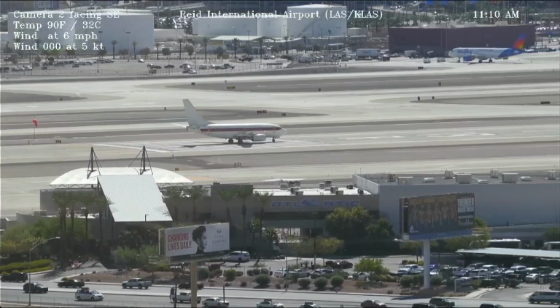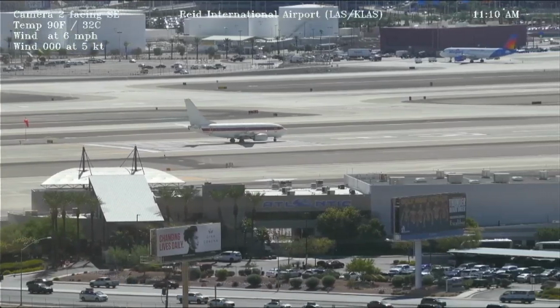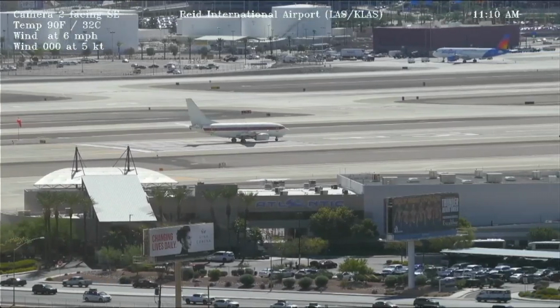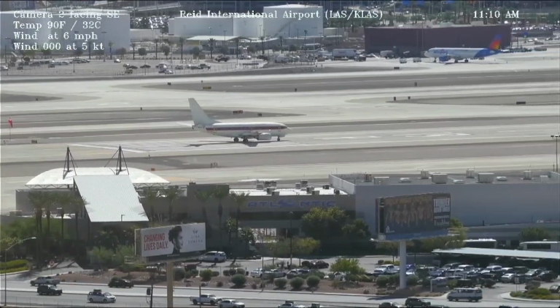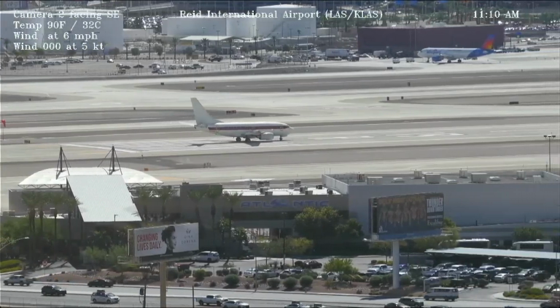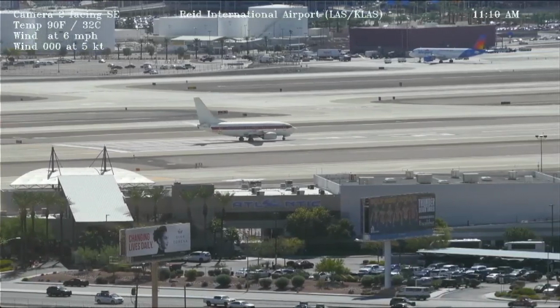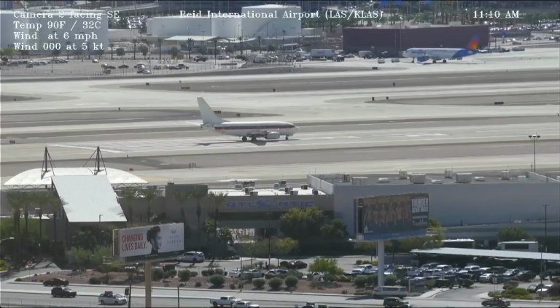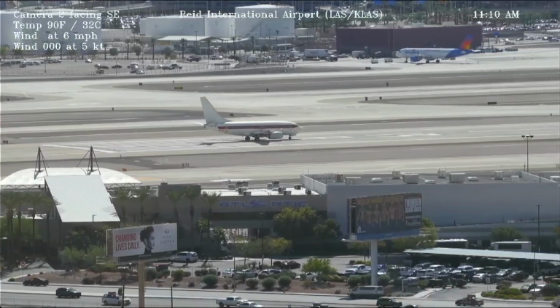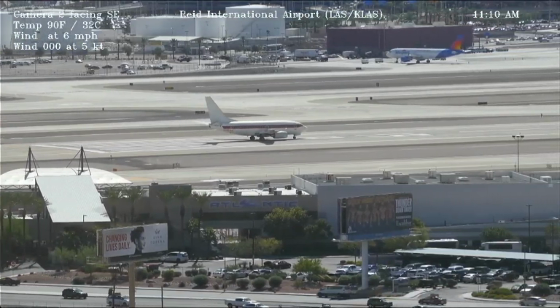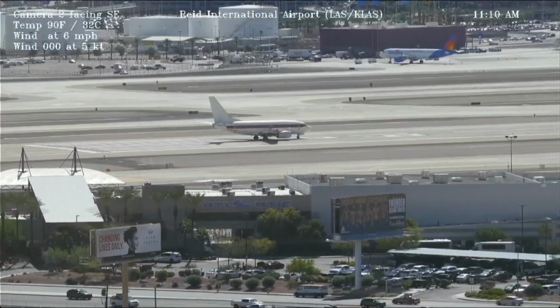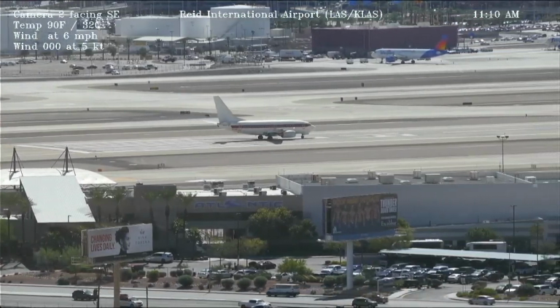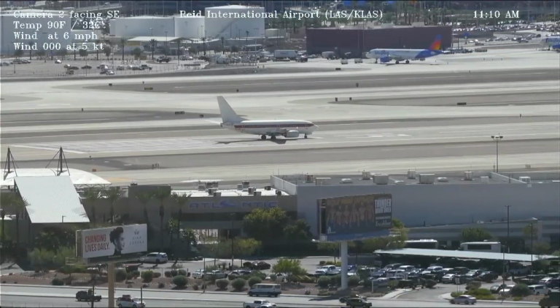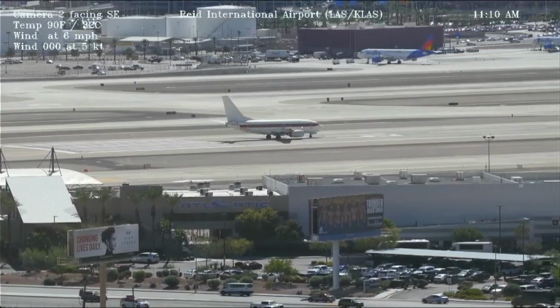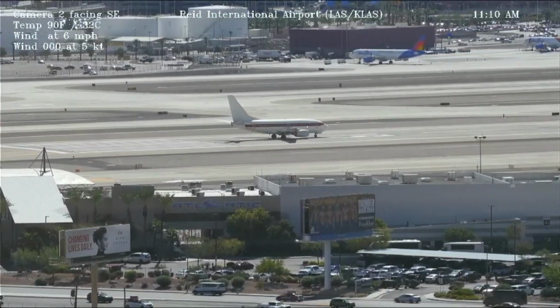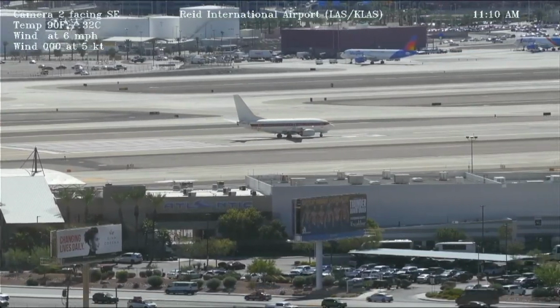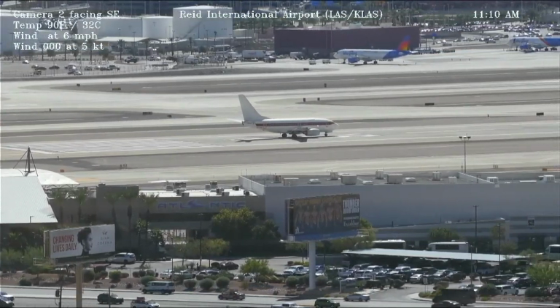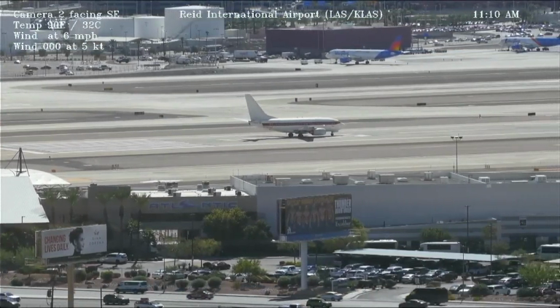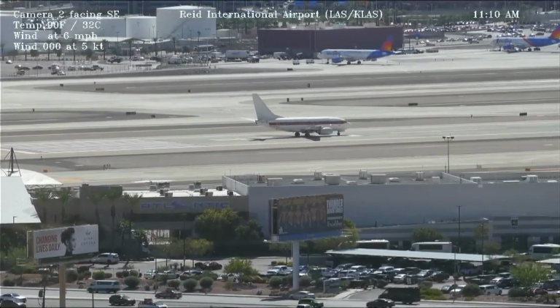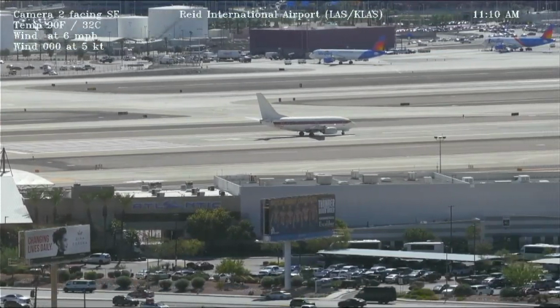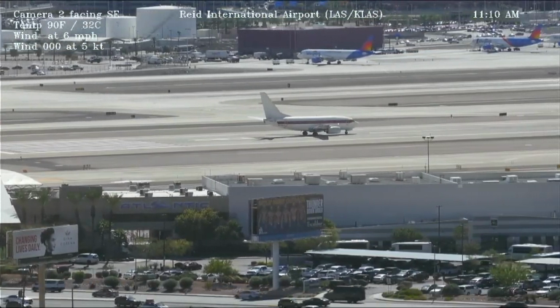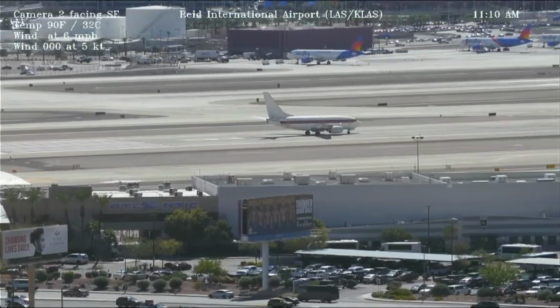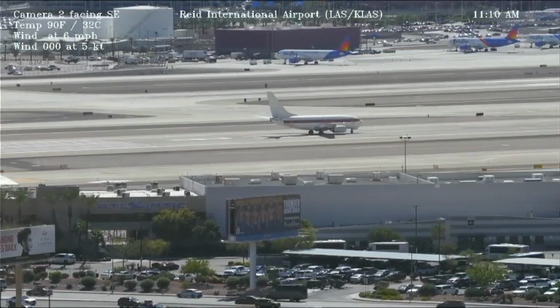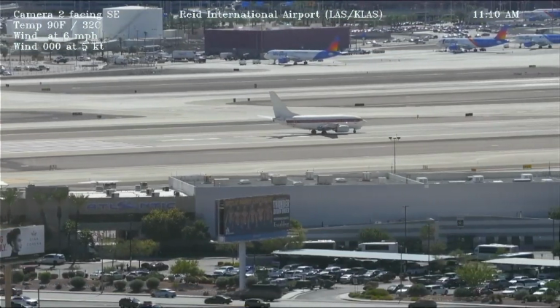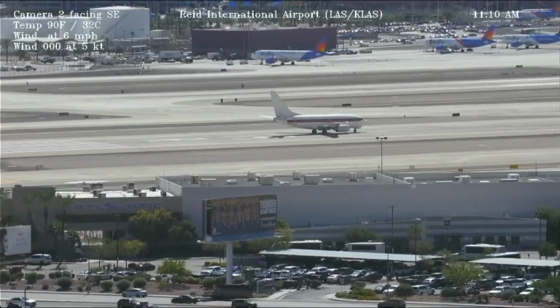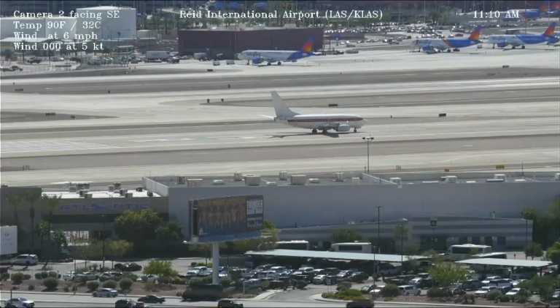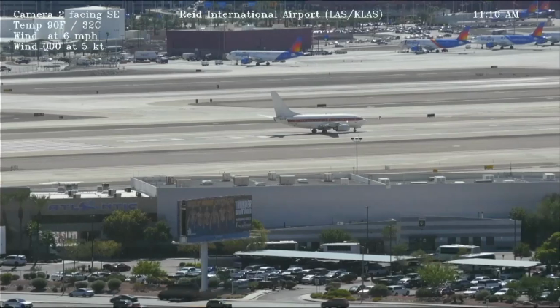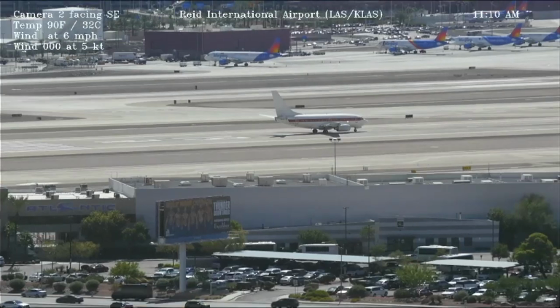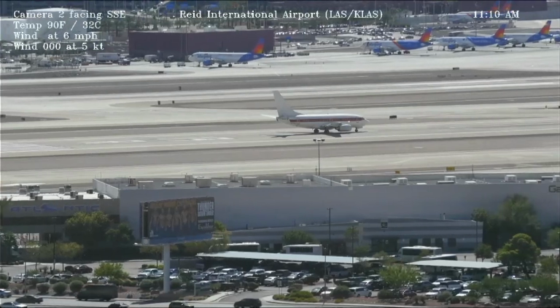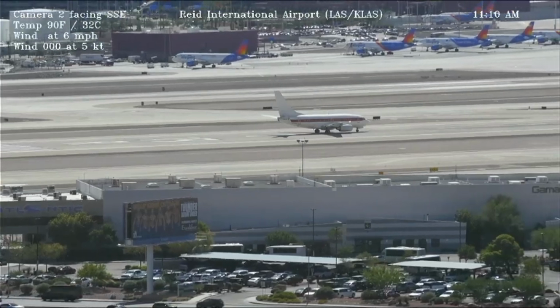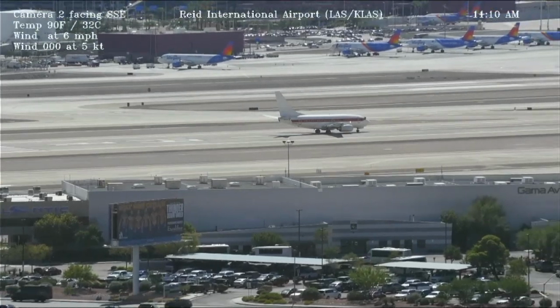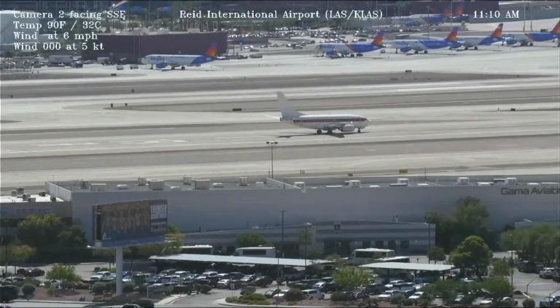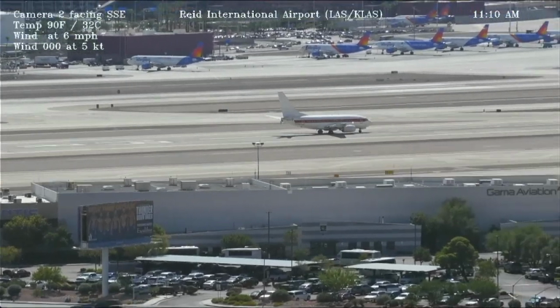HL 137, Las Vegas Tower, runway two six left, clear to land, wind zero eight zero to four. Land two six left, HL 137.